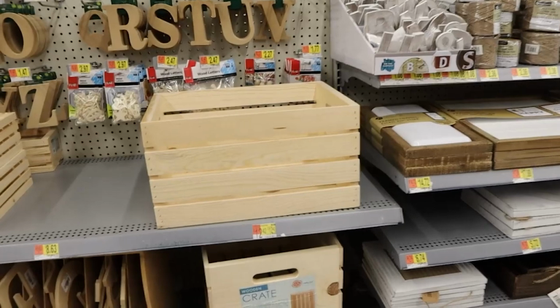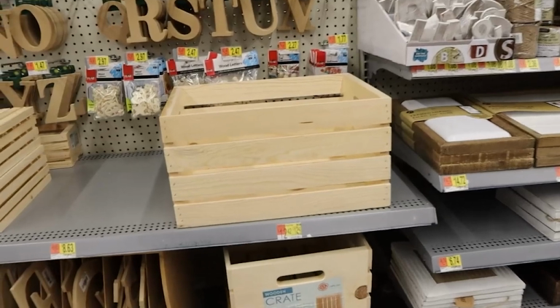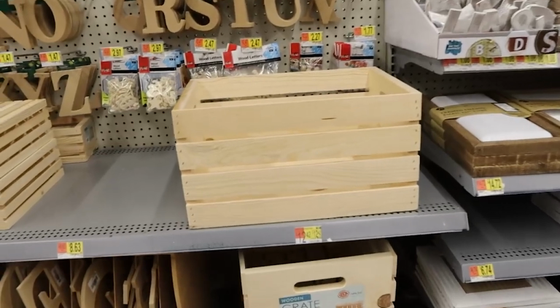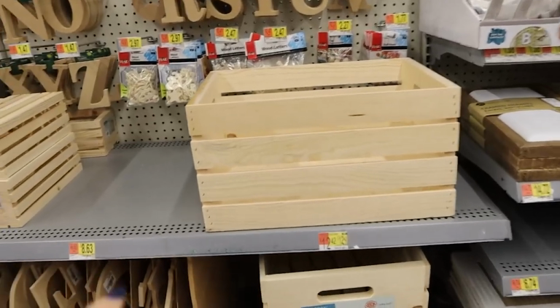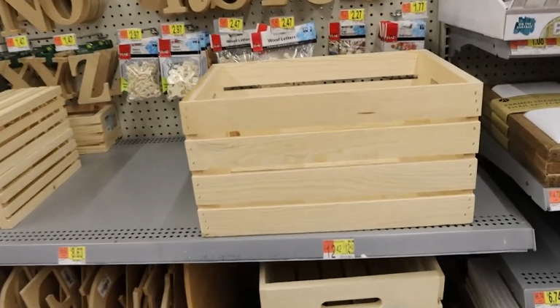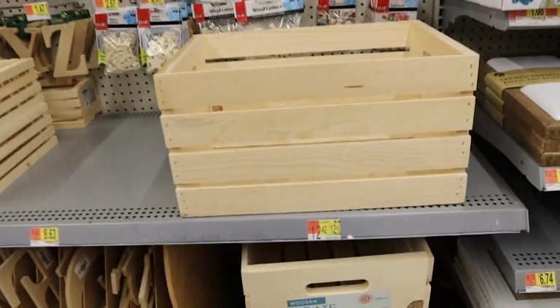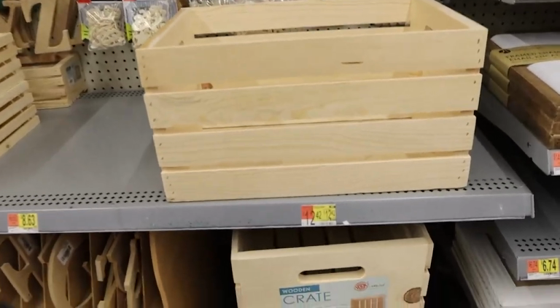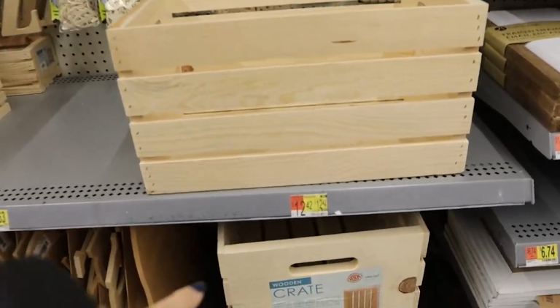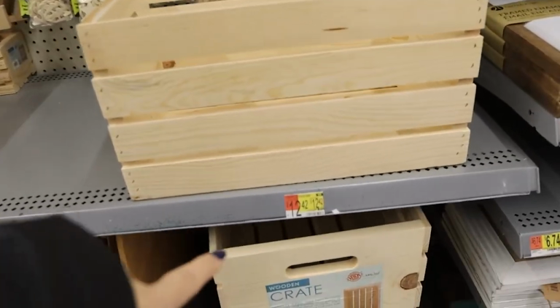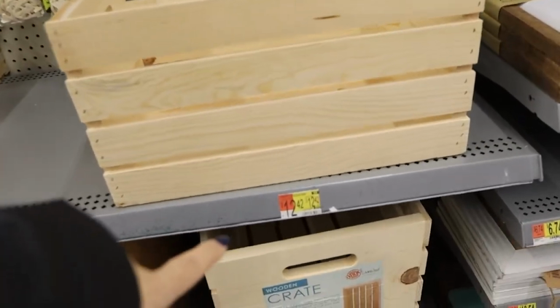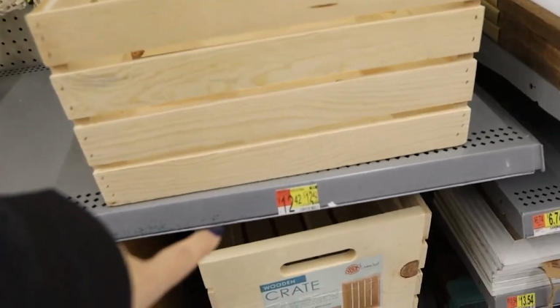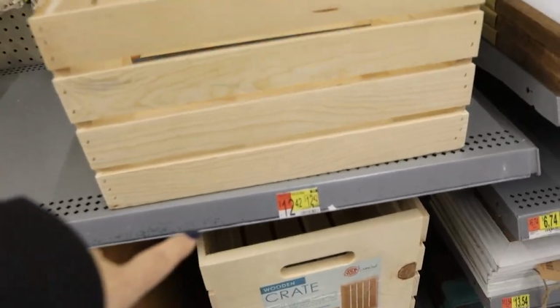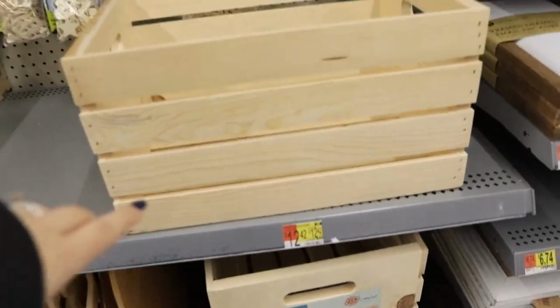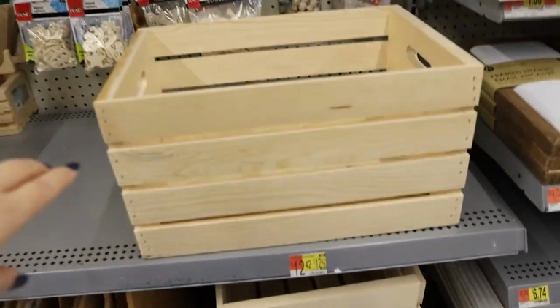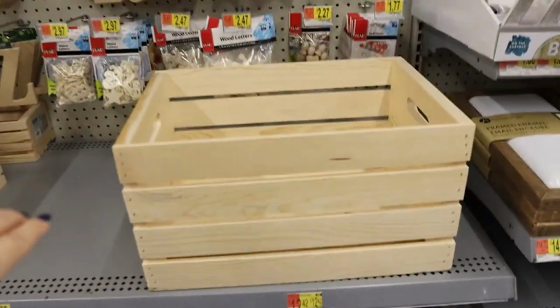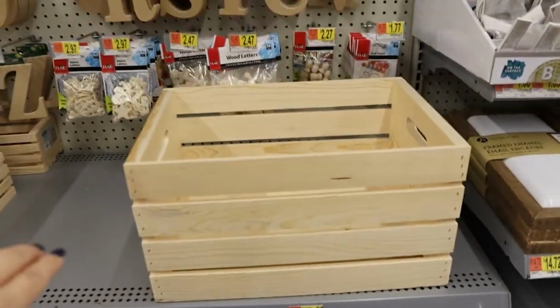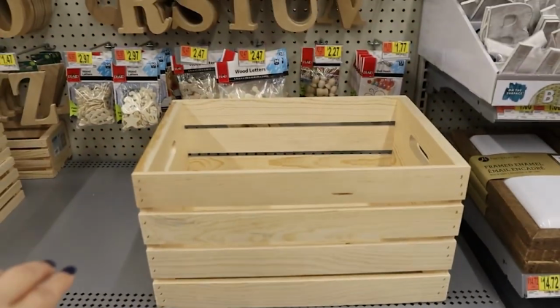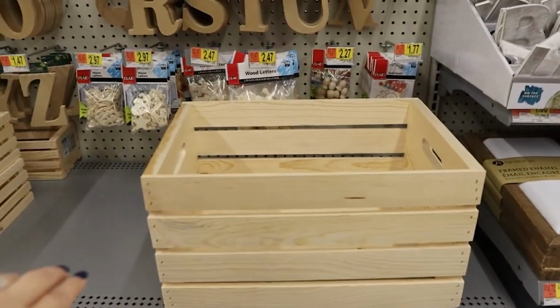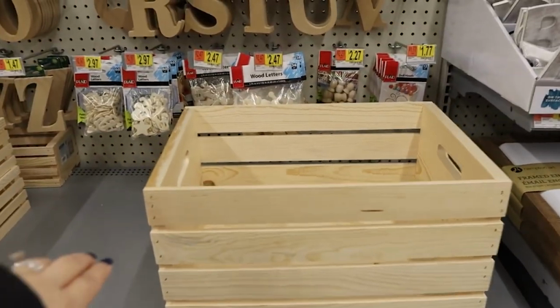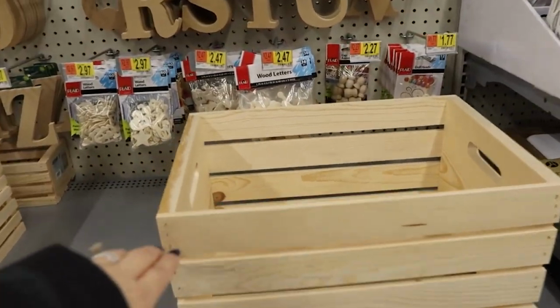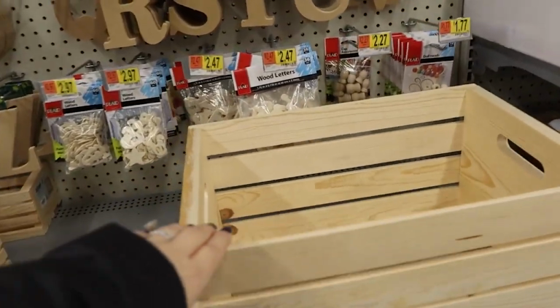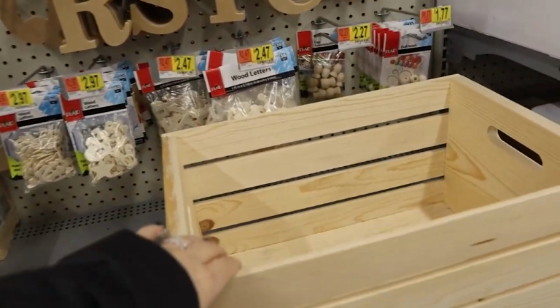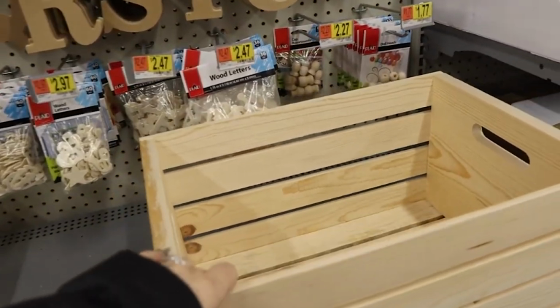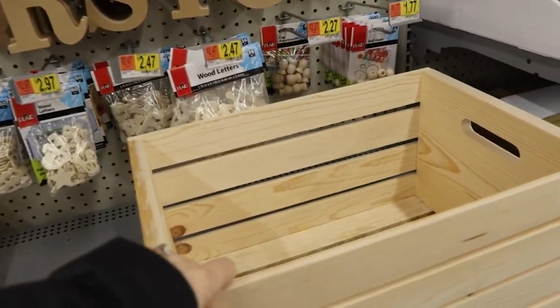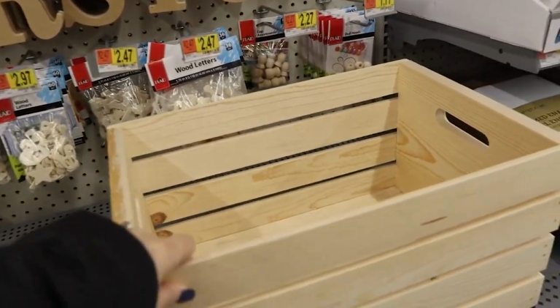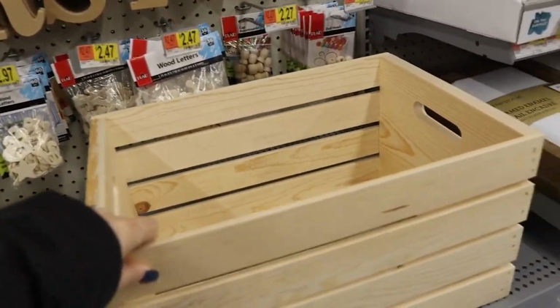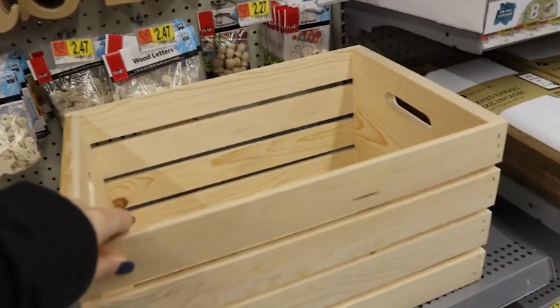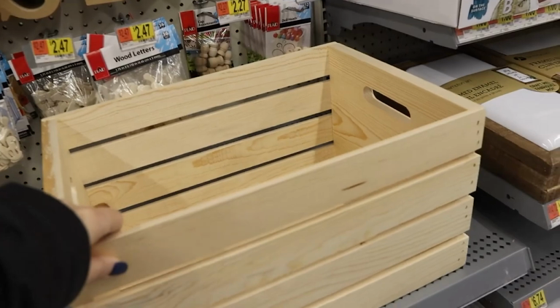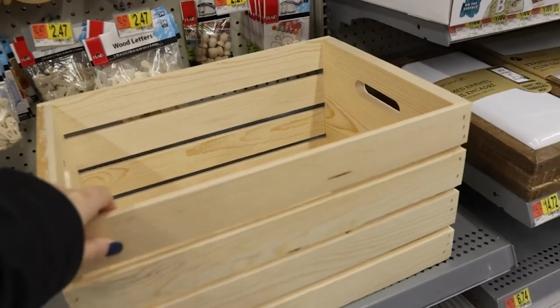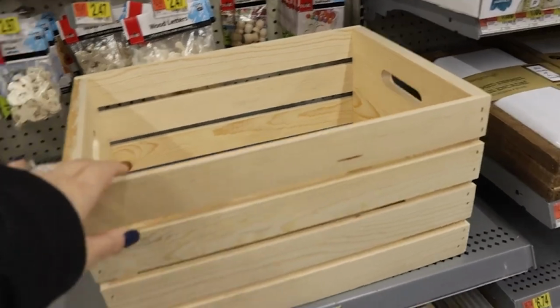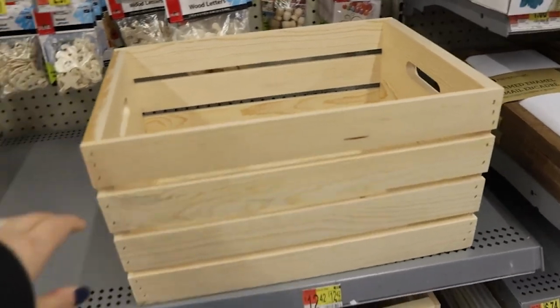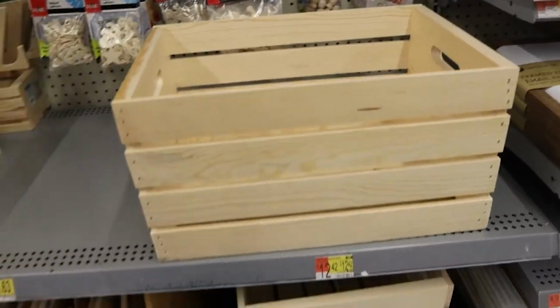Walmart has these wood crates for $12.42. I have a really great idea in mind for one of these.